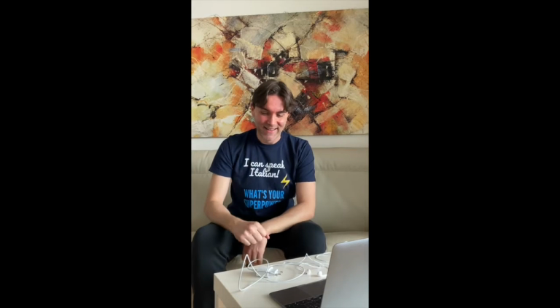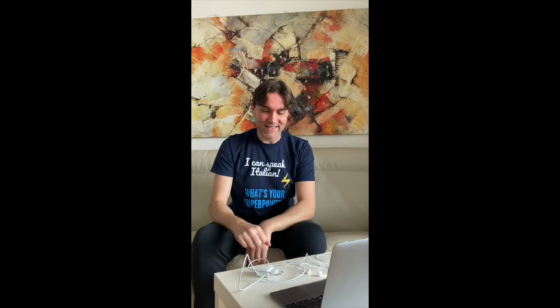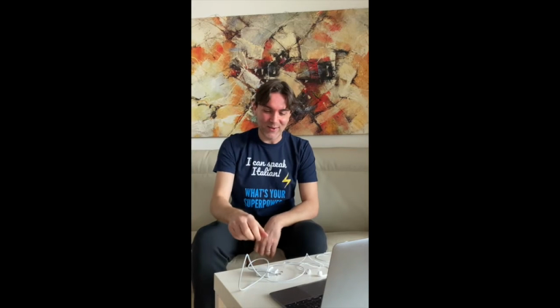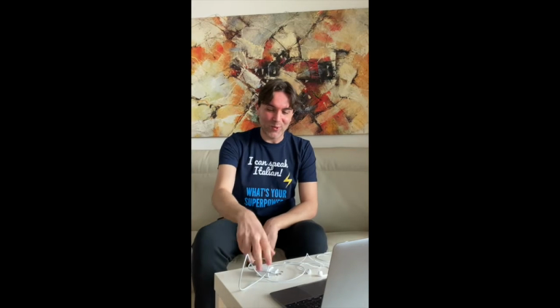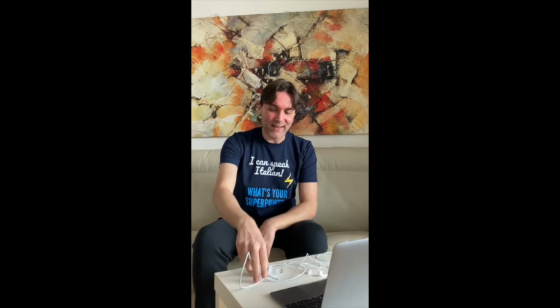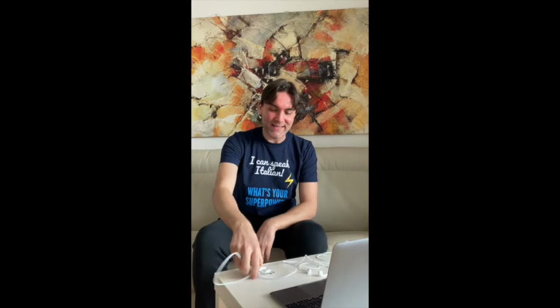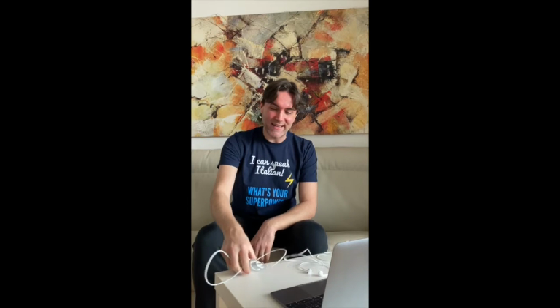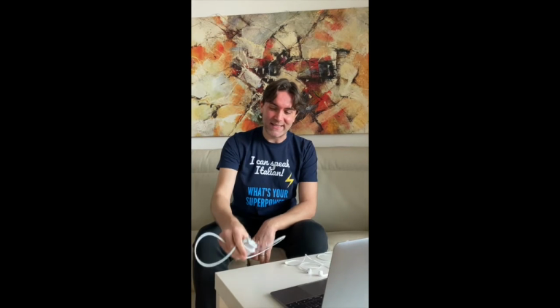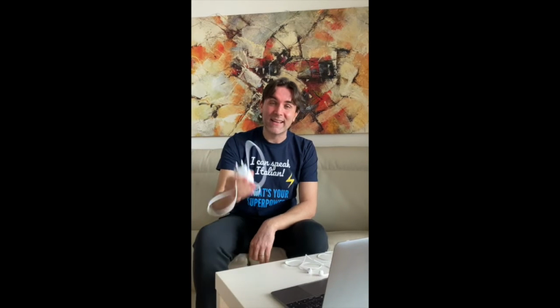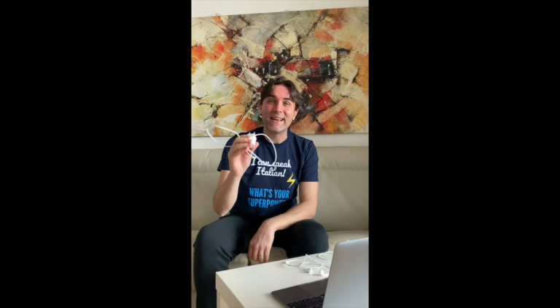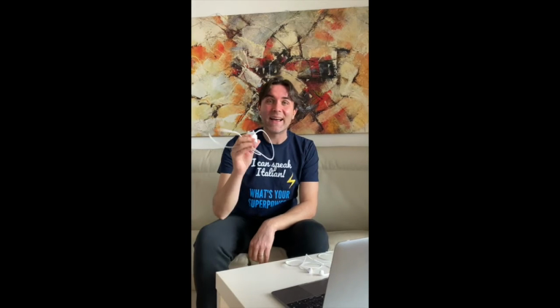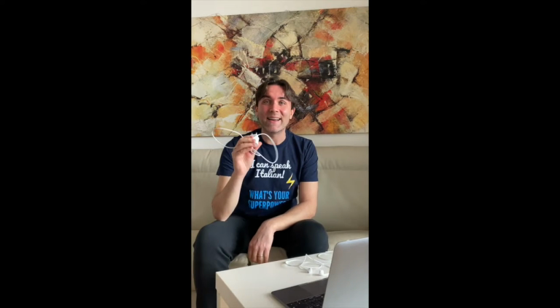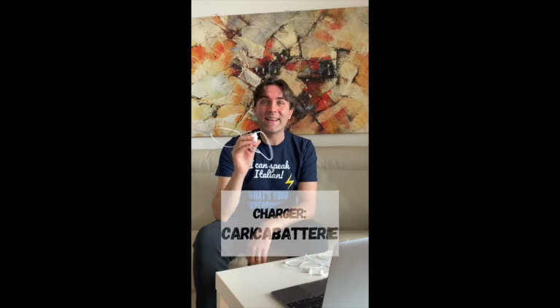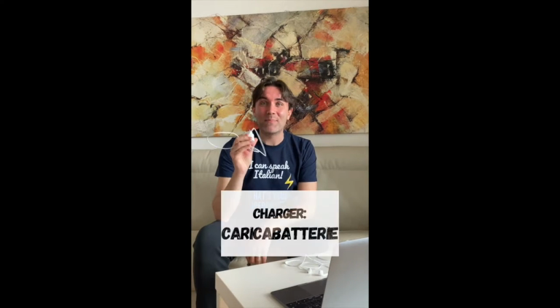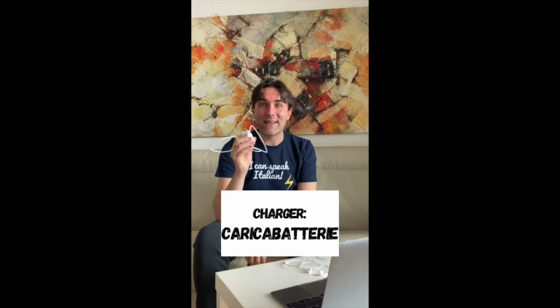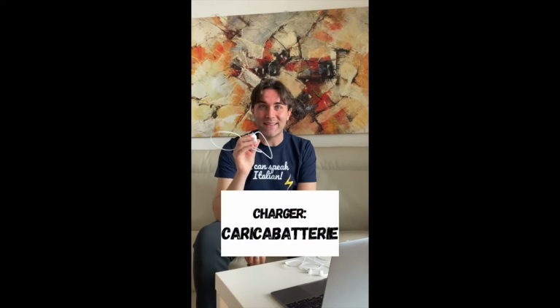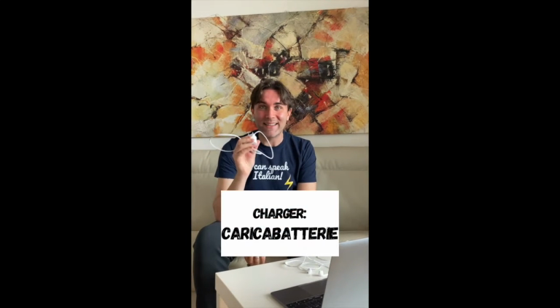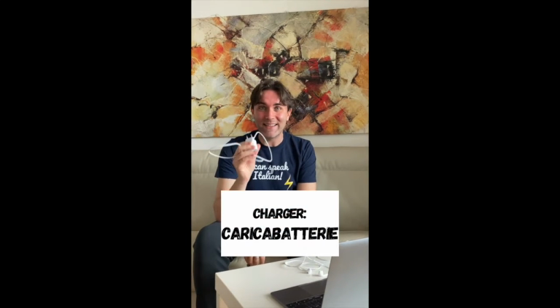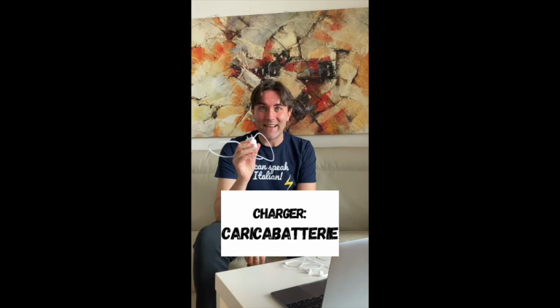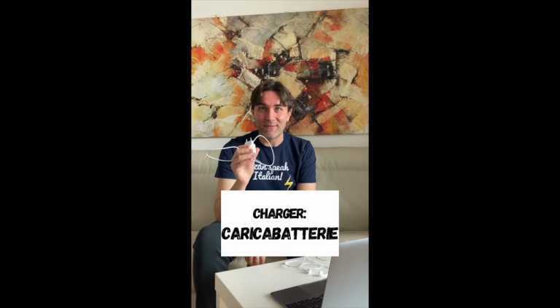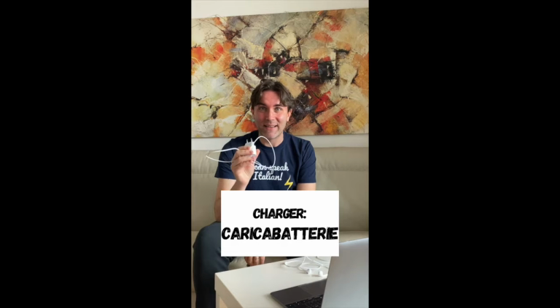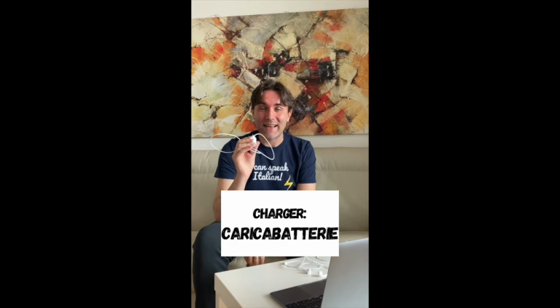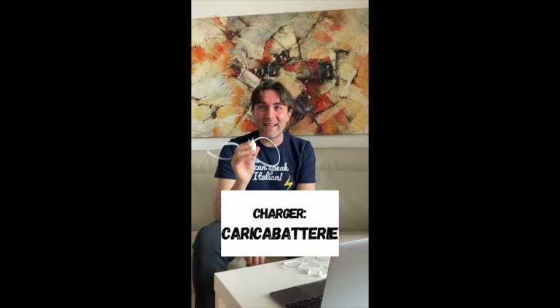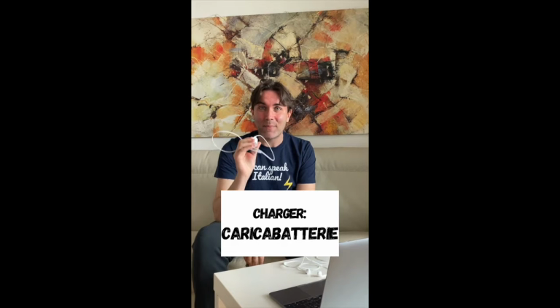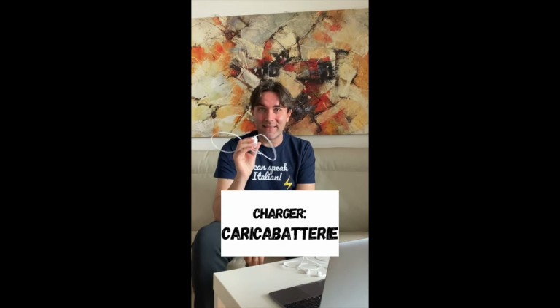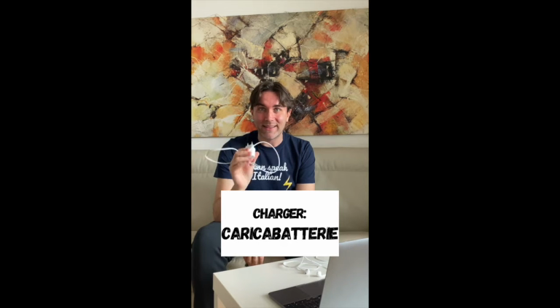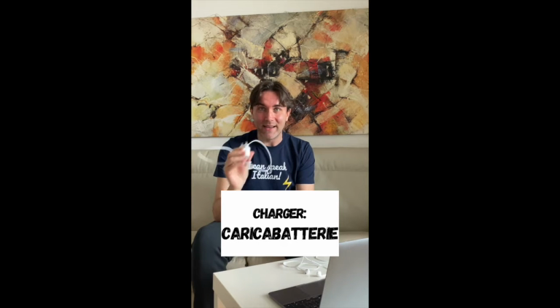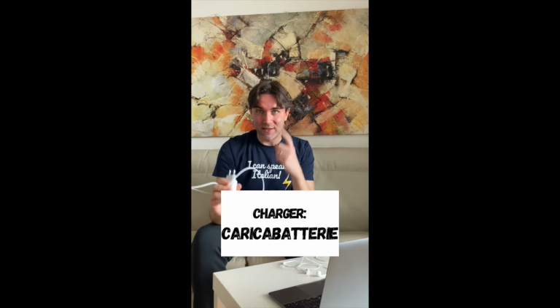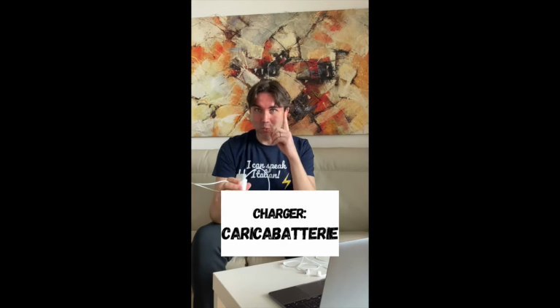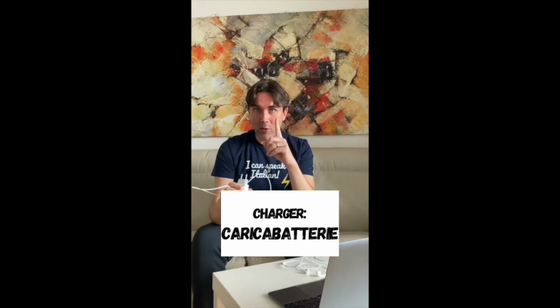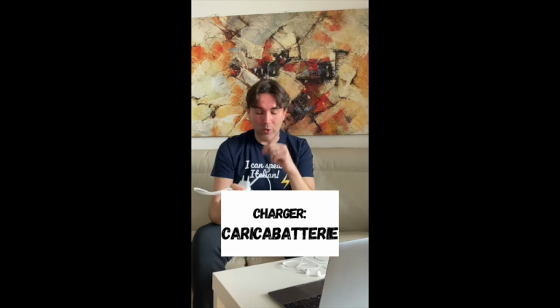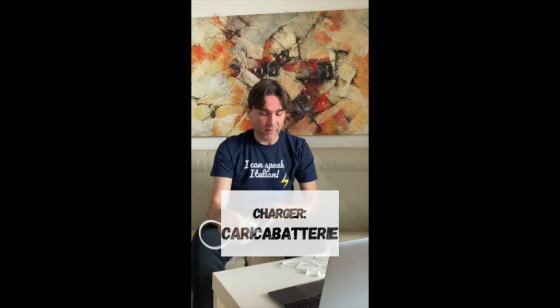Second word is this — caricabatterie. Caricabatterie is one word.